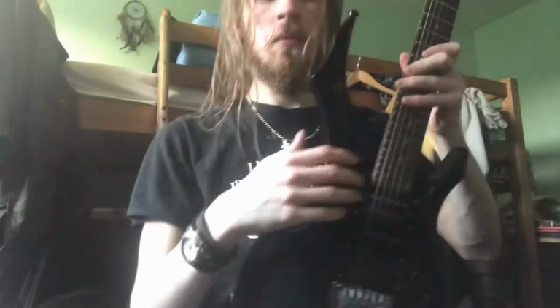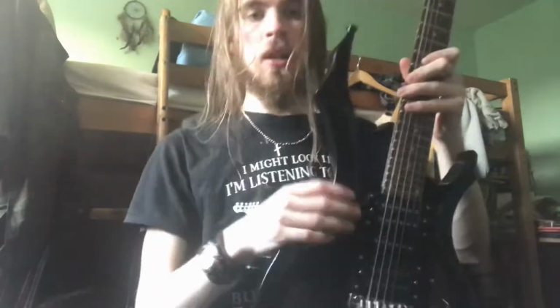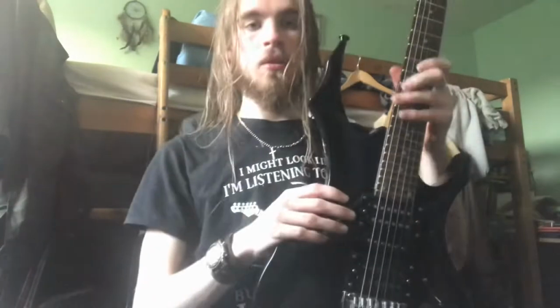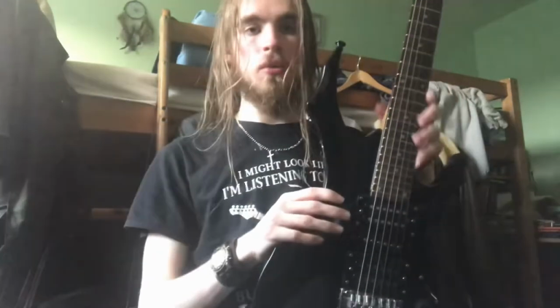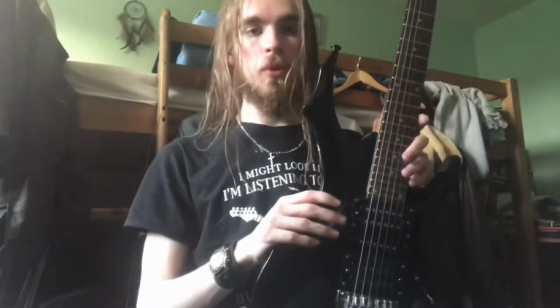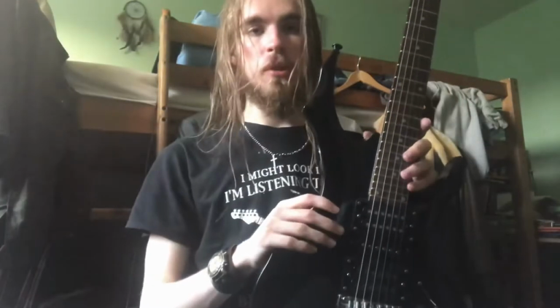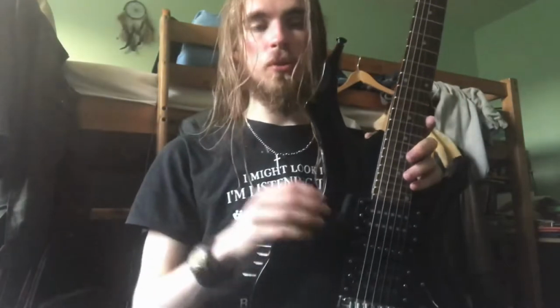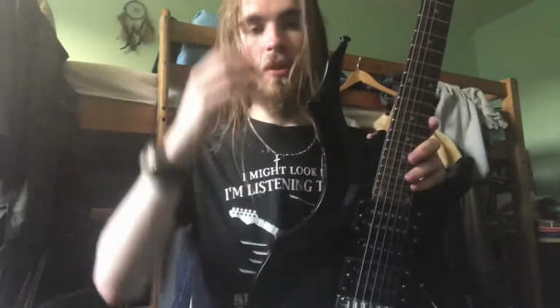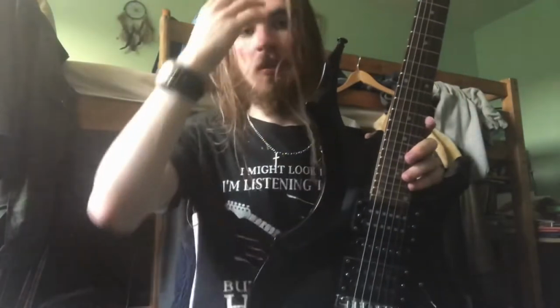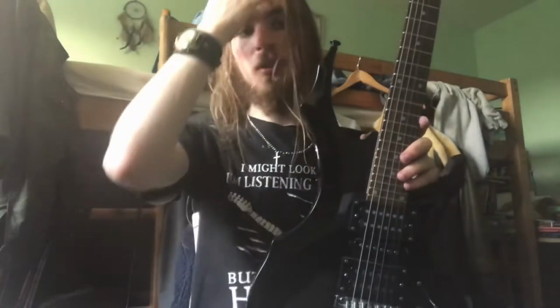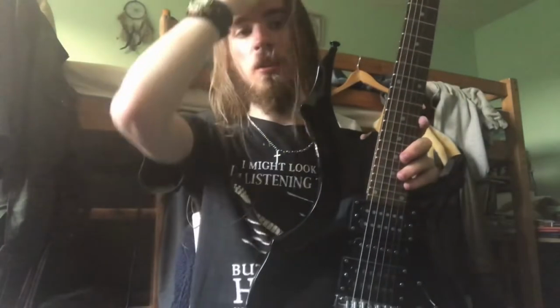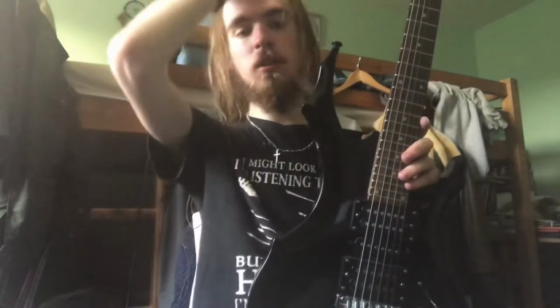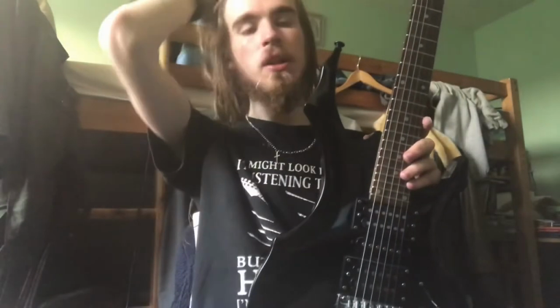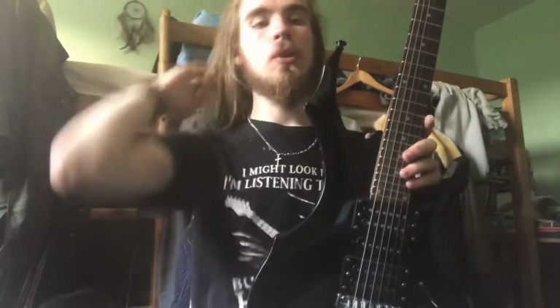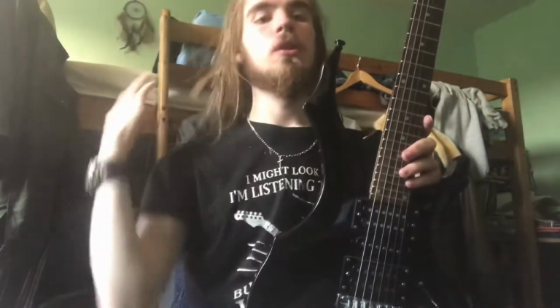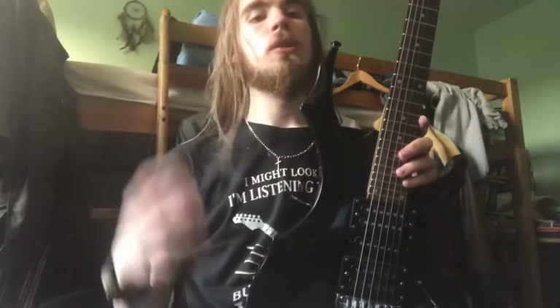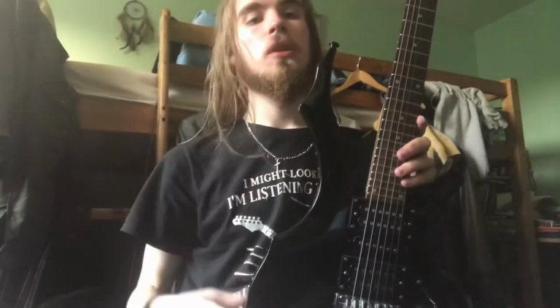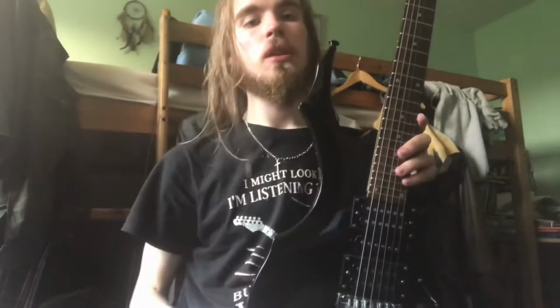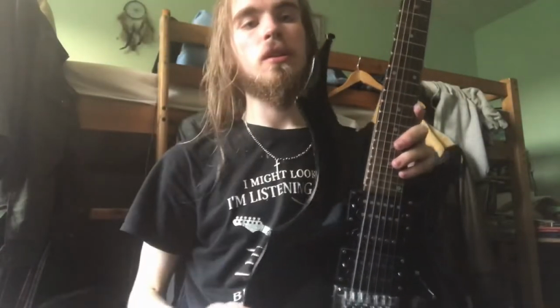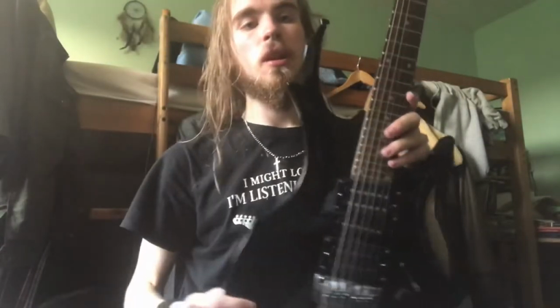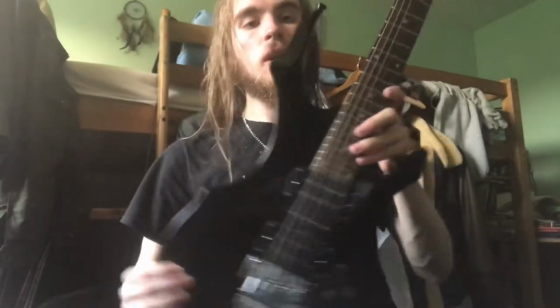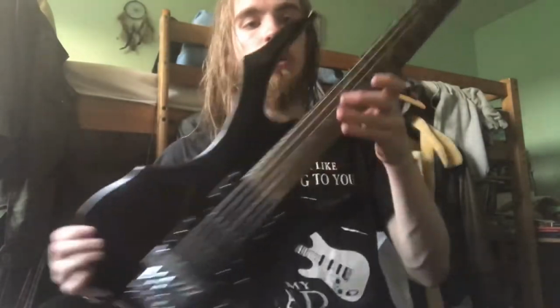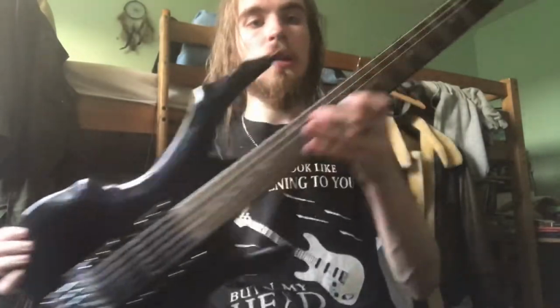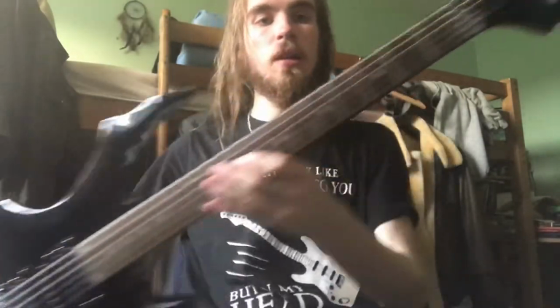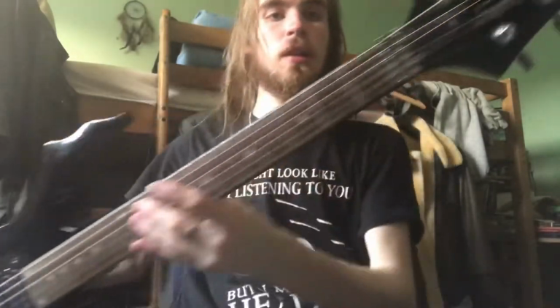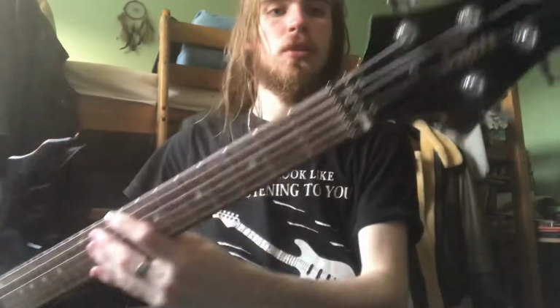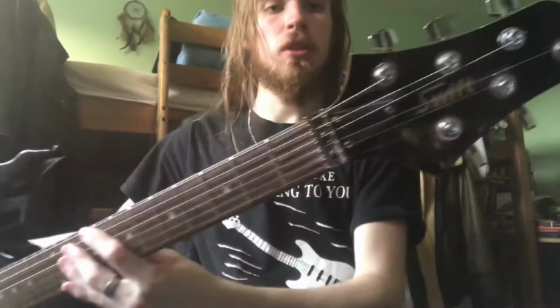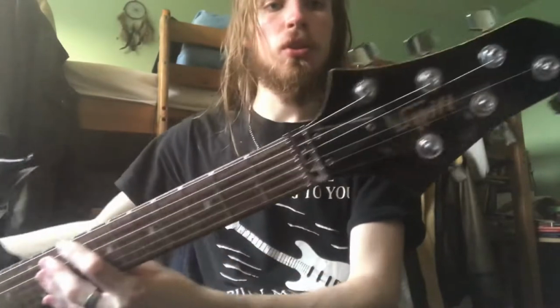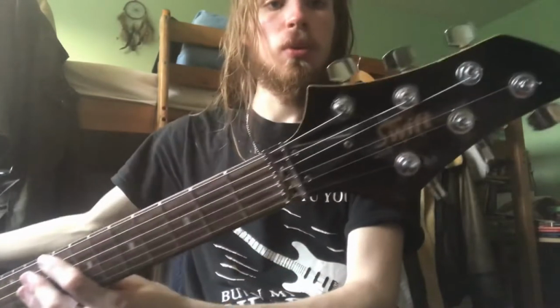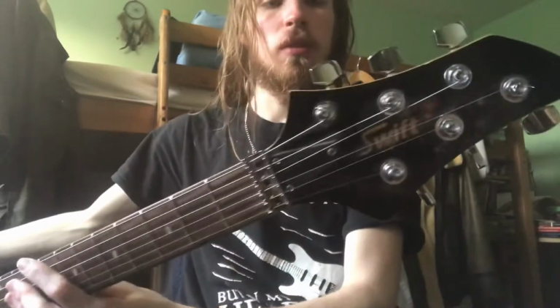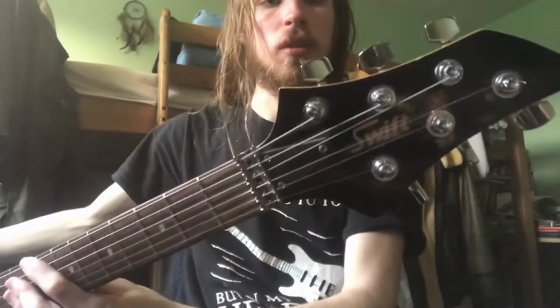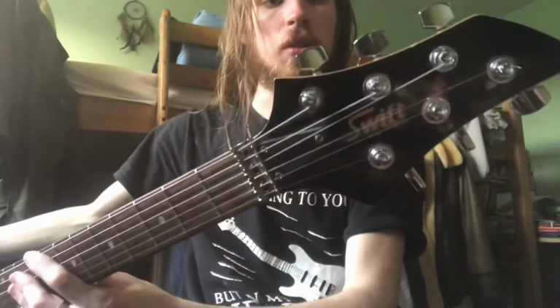Hello everyone and welcome back to another video. In today's video we are going to be looking at this black electric Swift guitar.